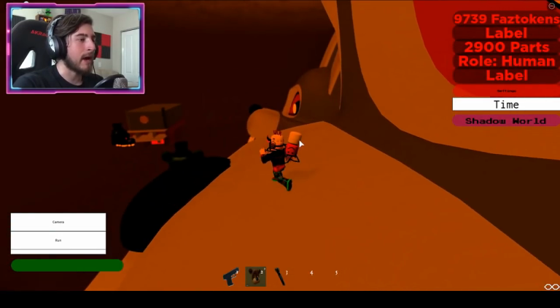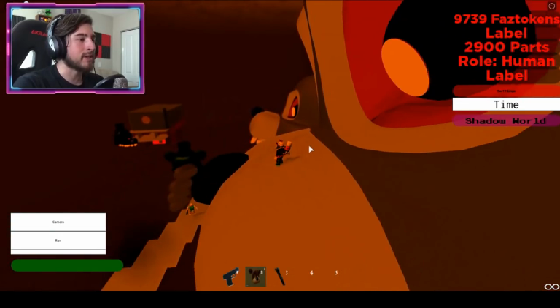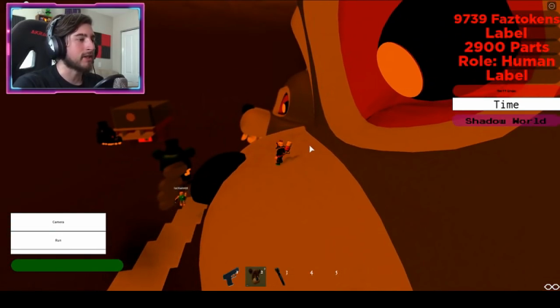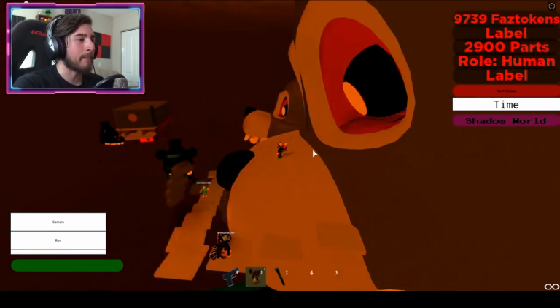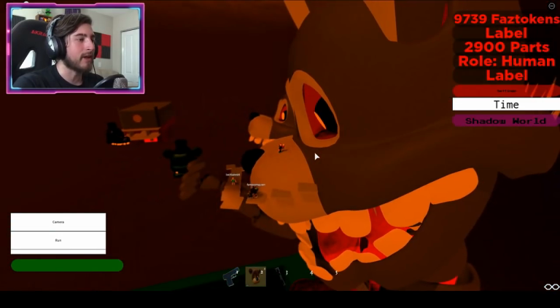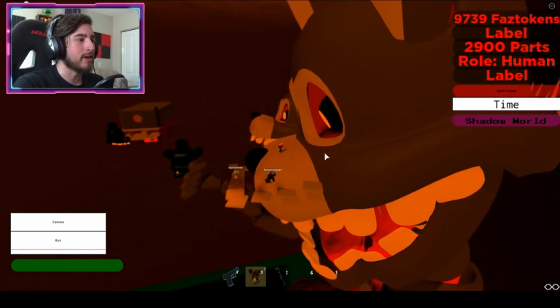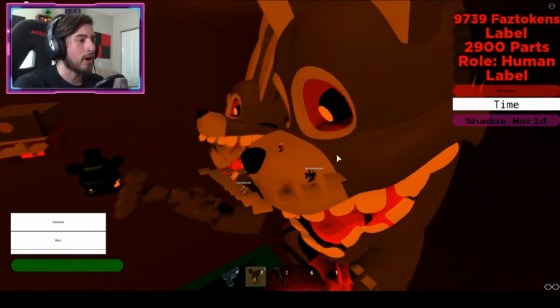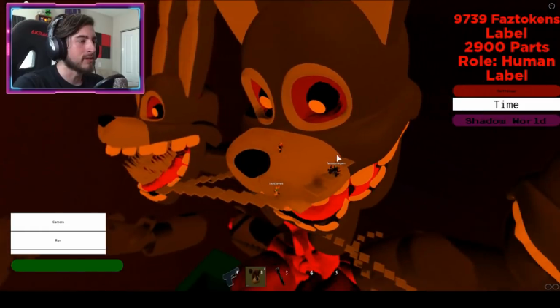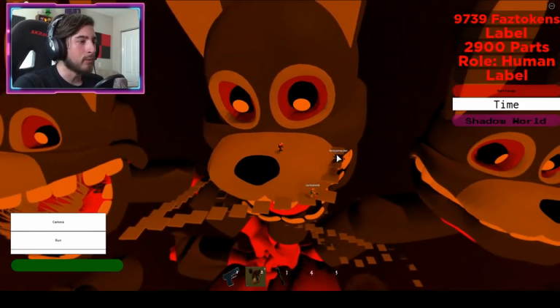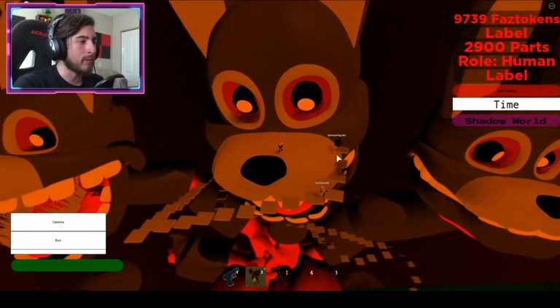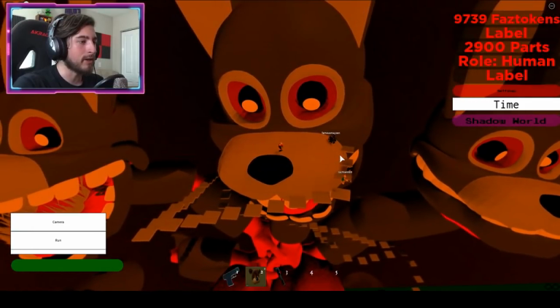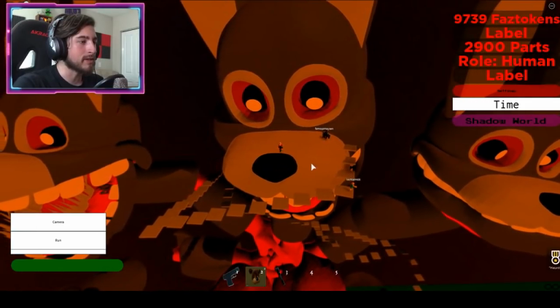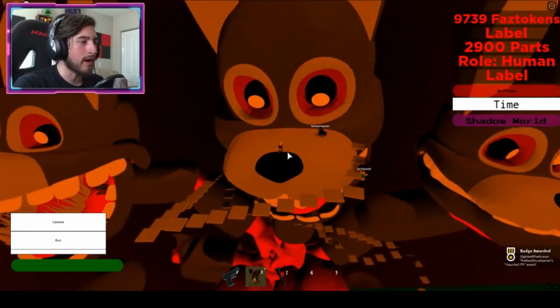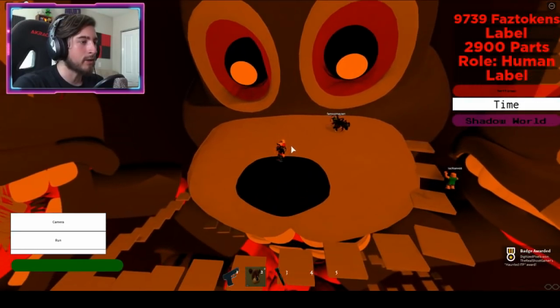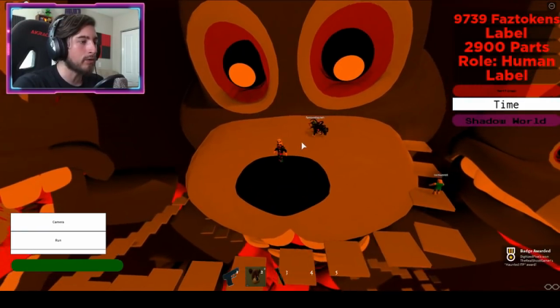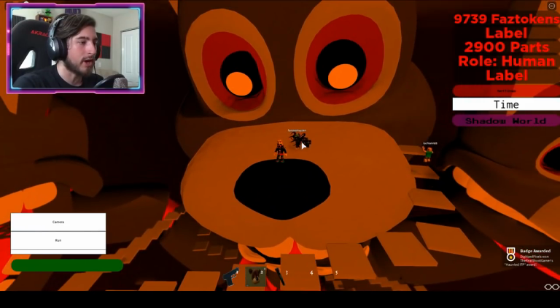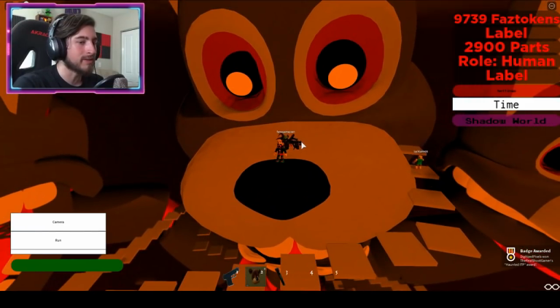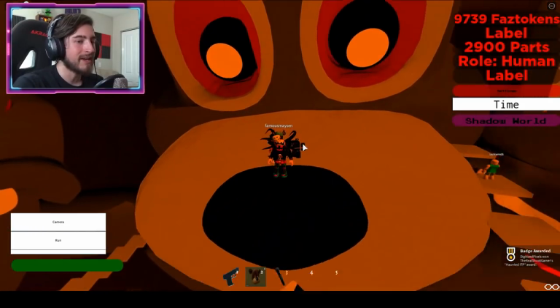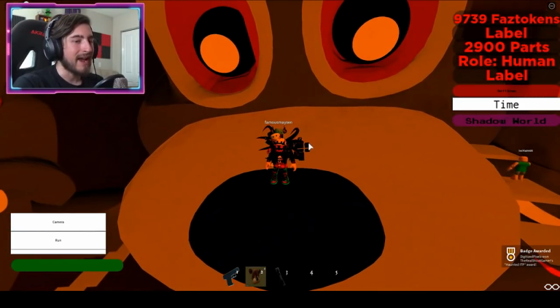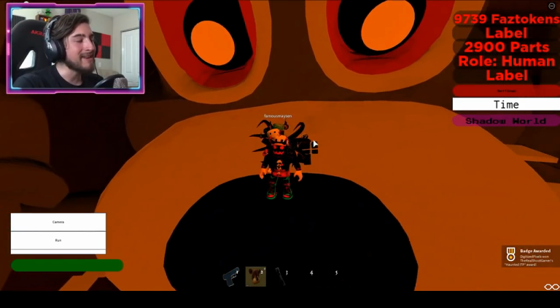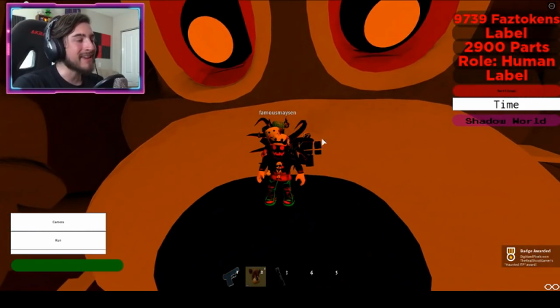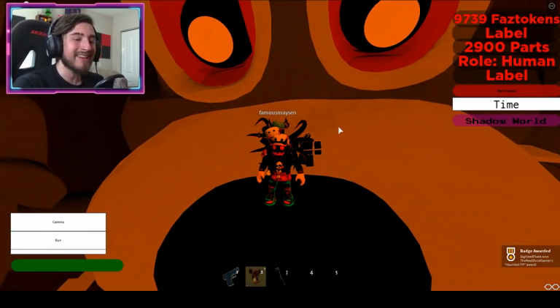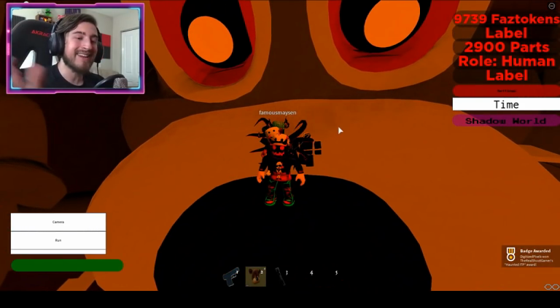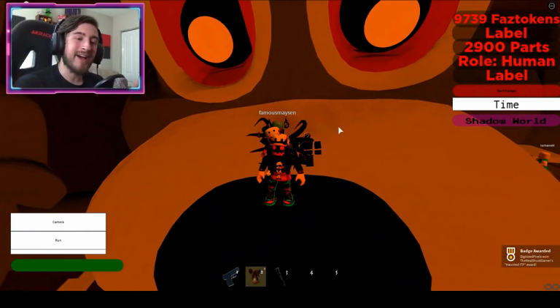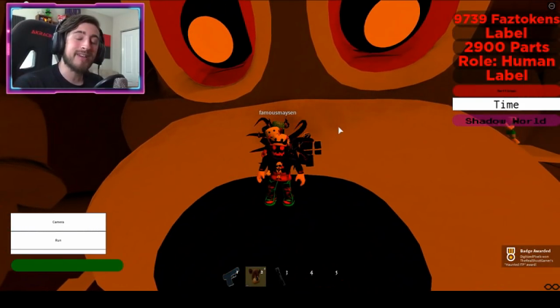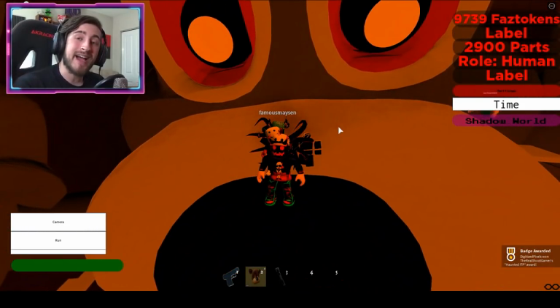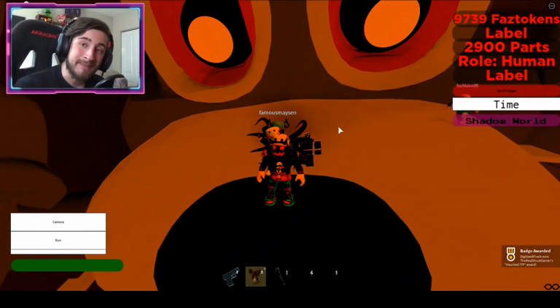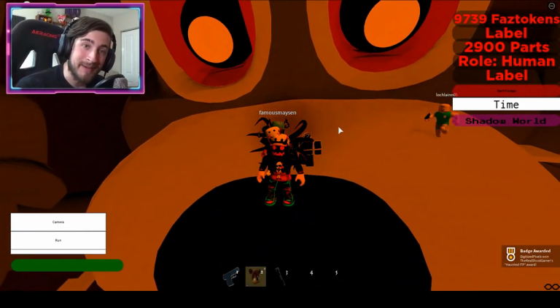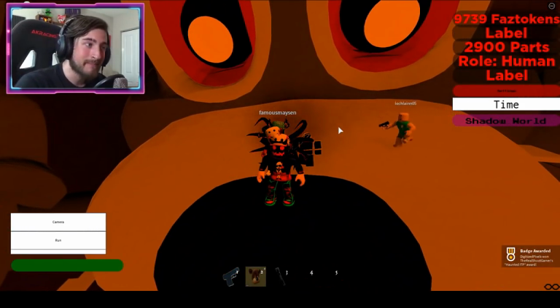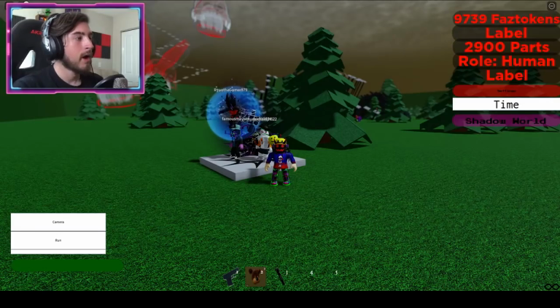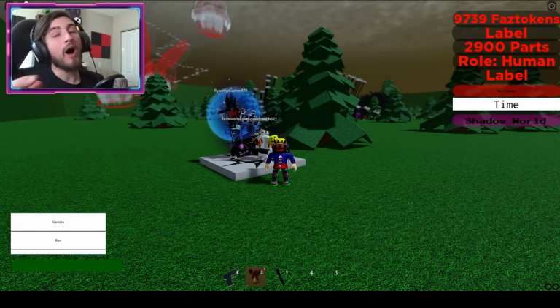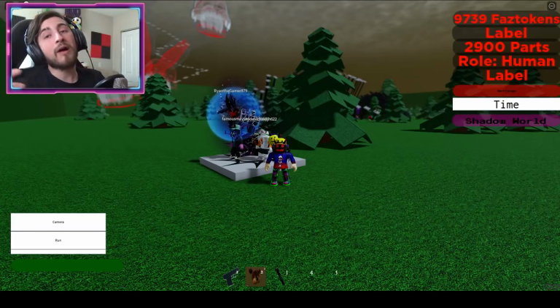Now once you're on top of the nose, go ahead to the nose and you'll get the Haunted ITP badge.